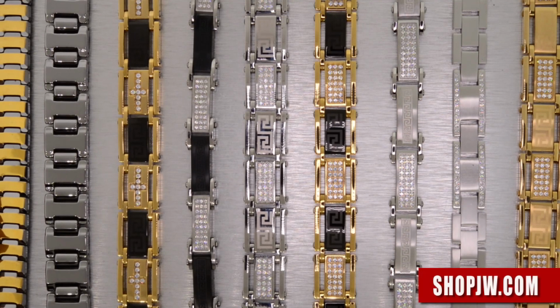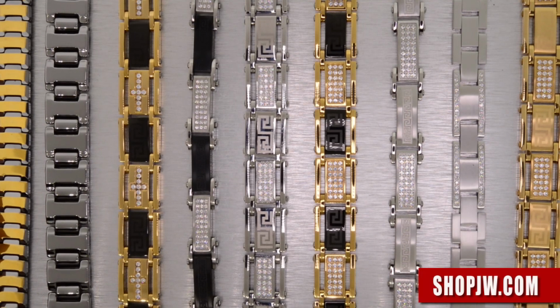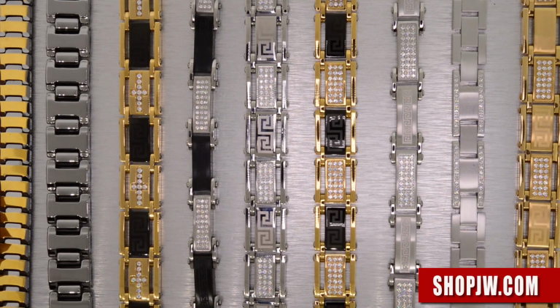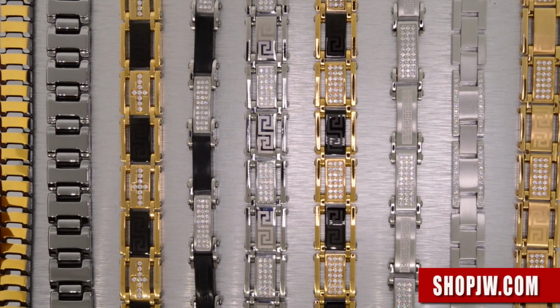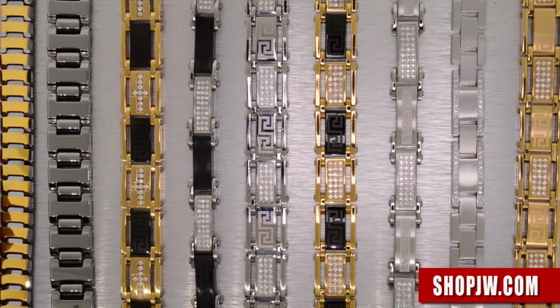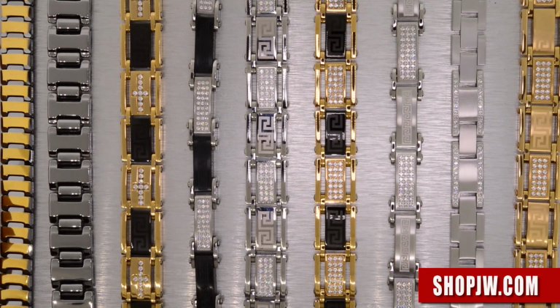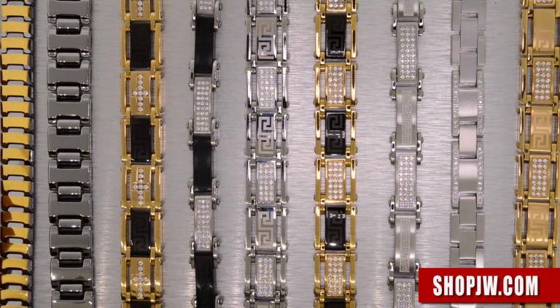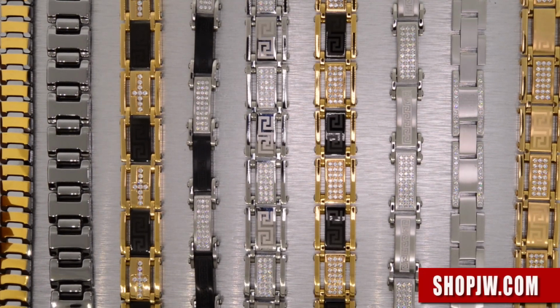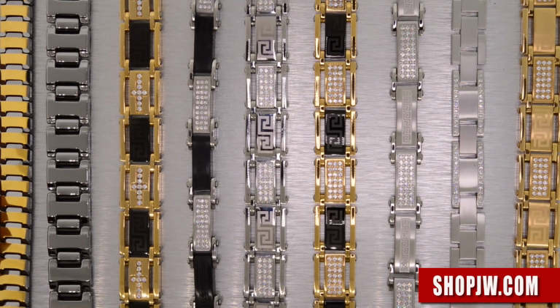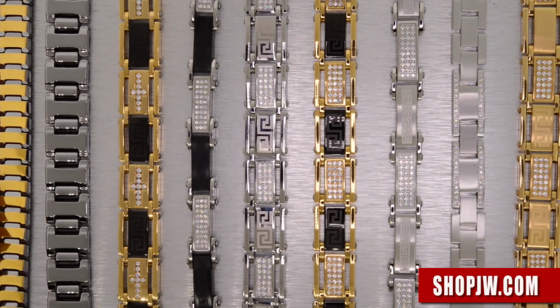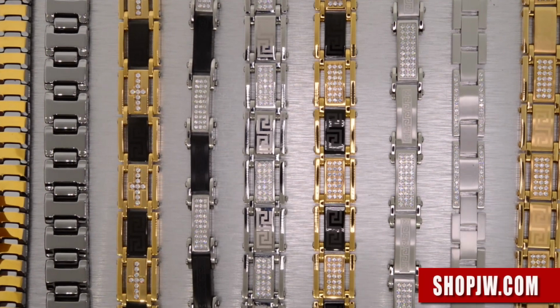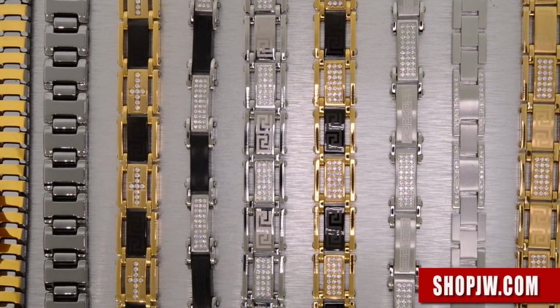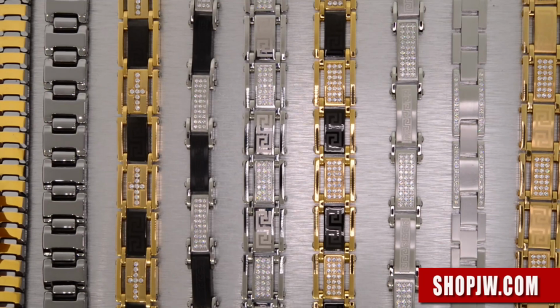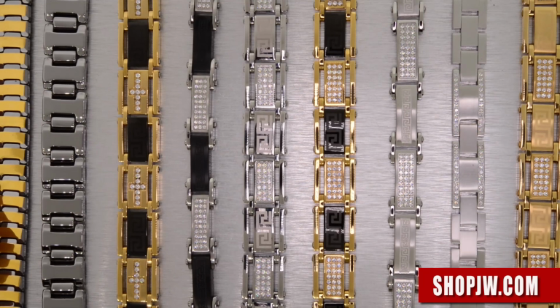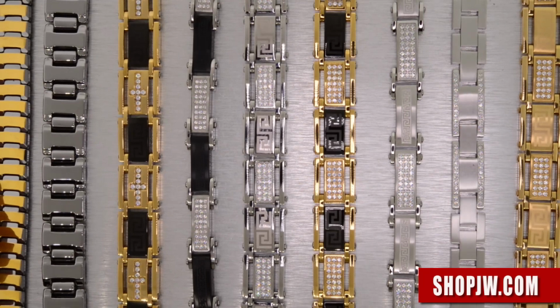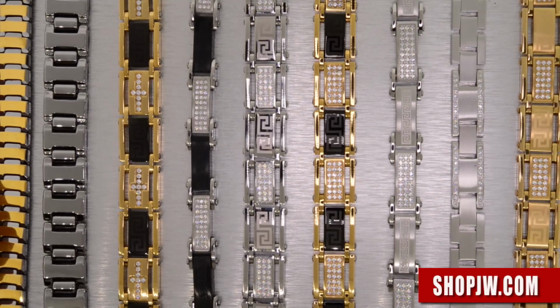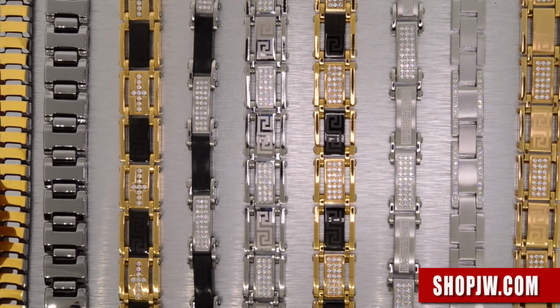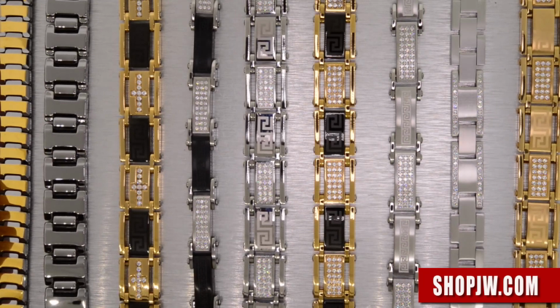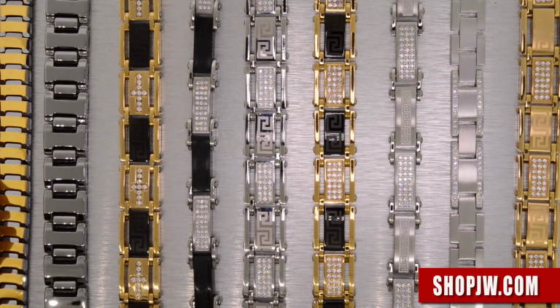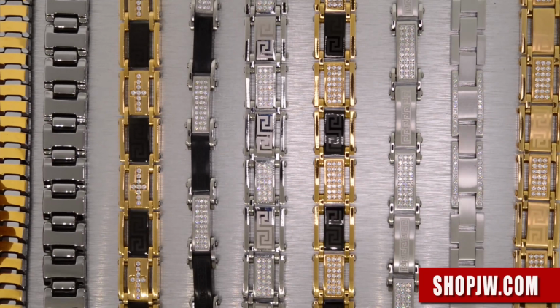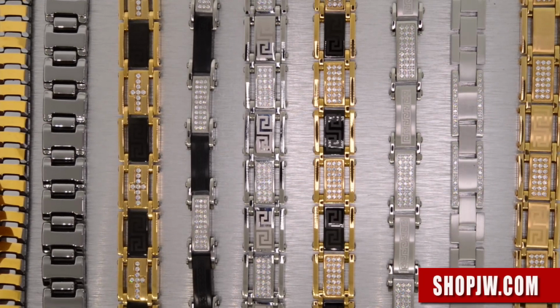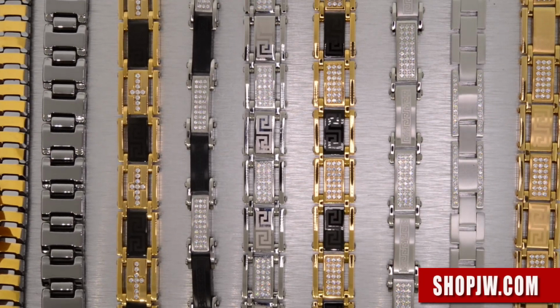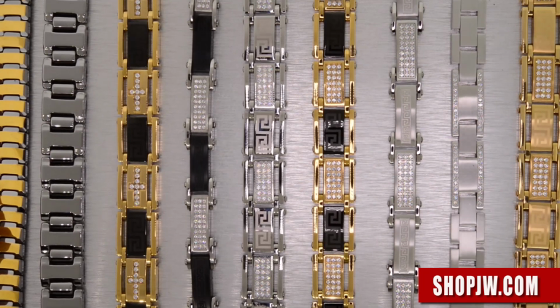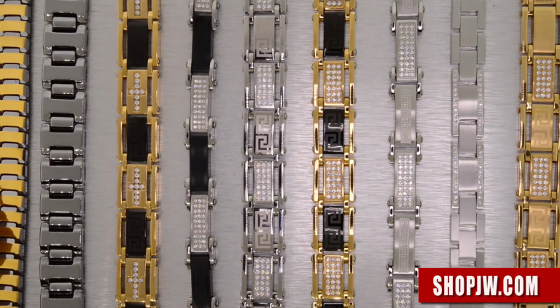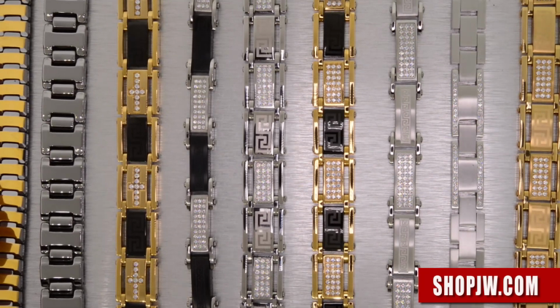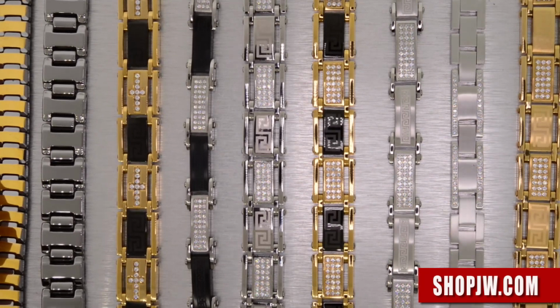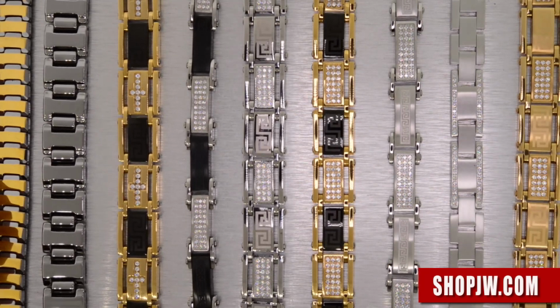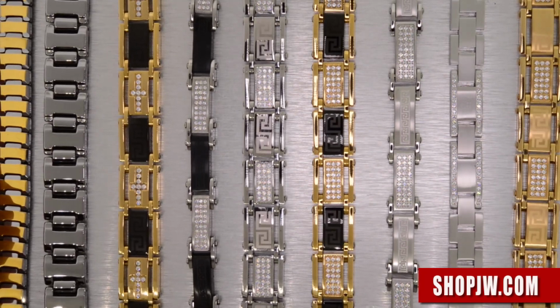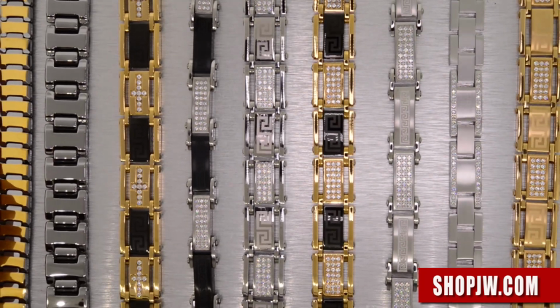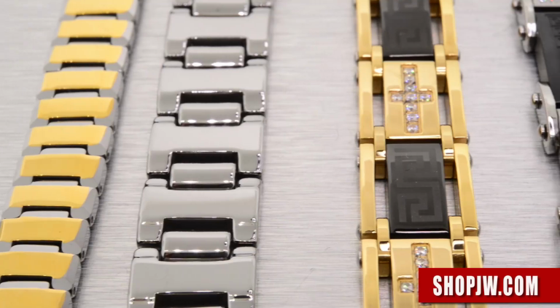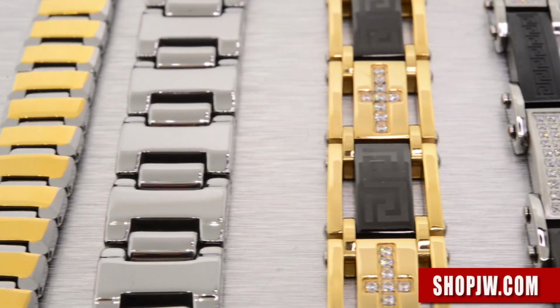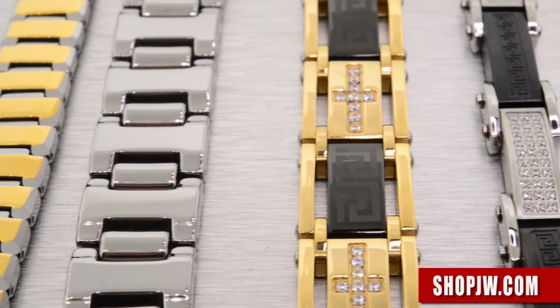Thank you for checking in to the official Shop JW channel. Today we have our stainless steel bracelet and chain collection.